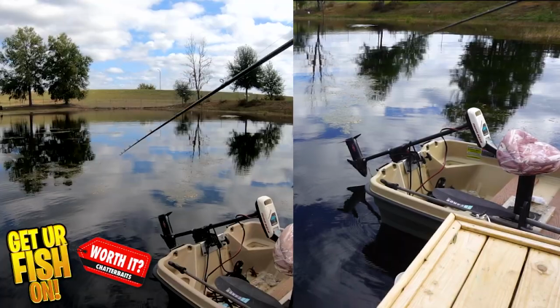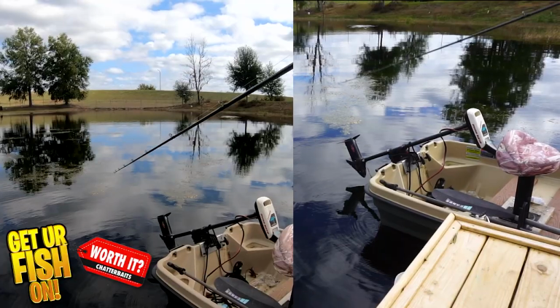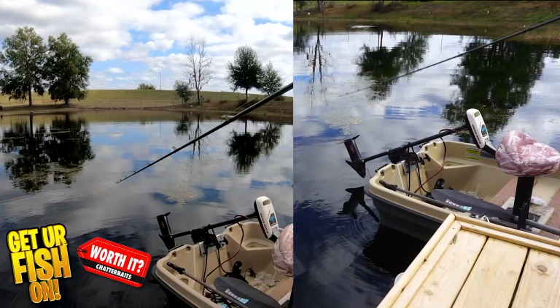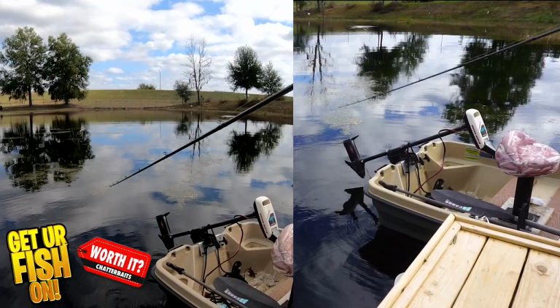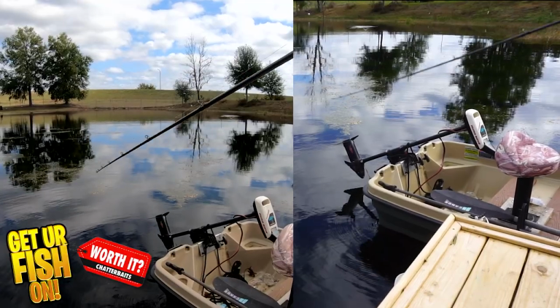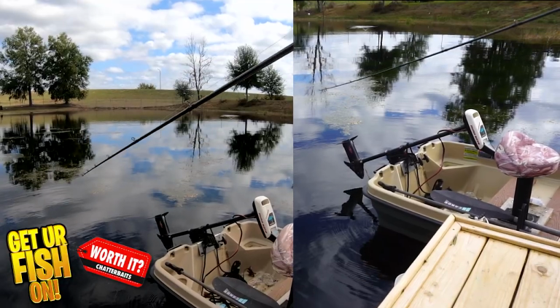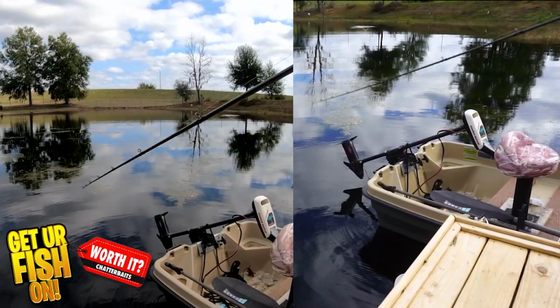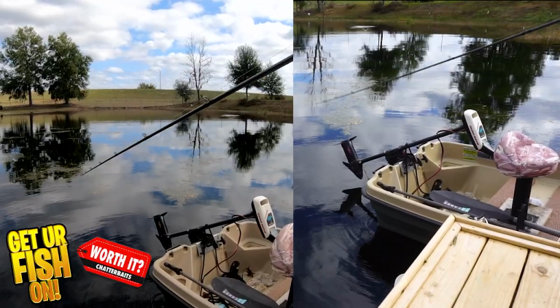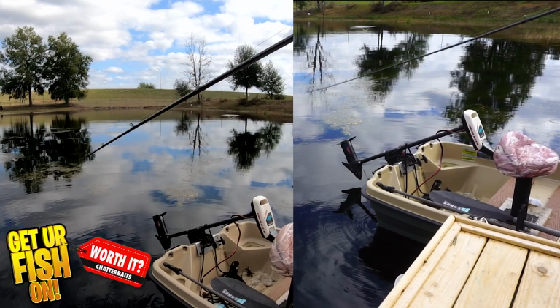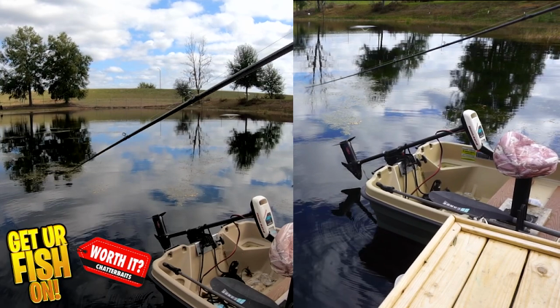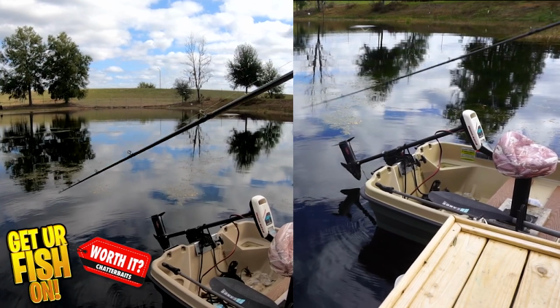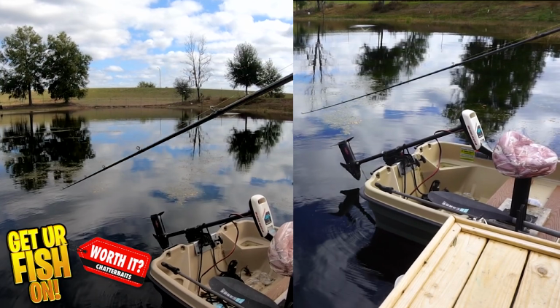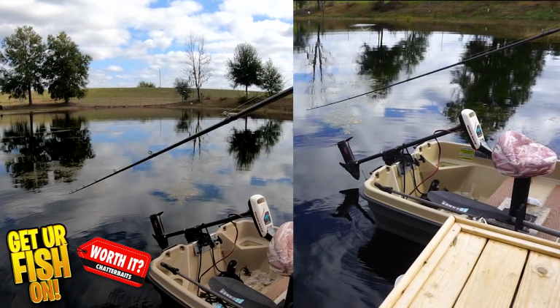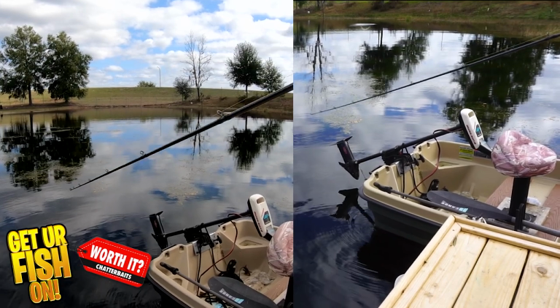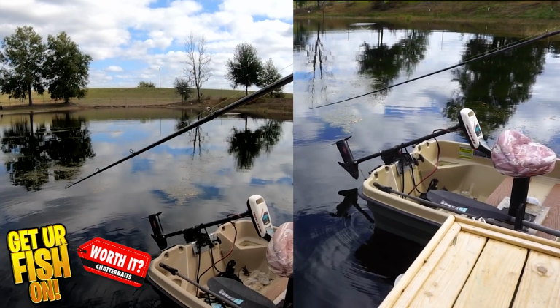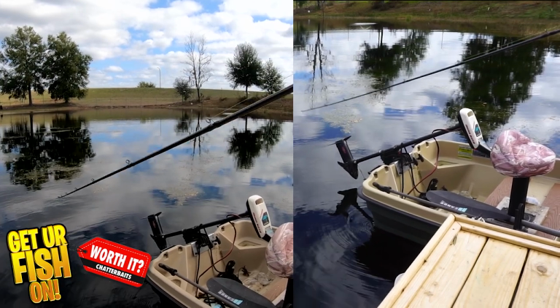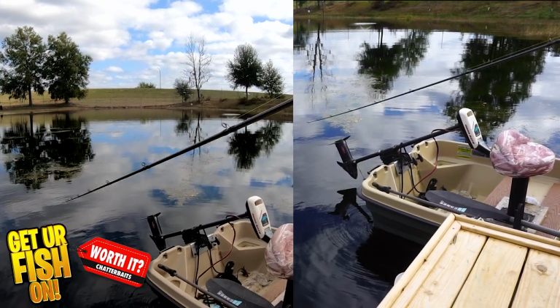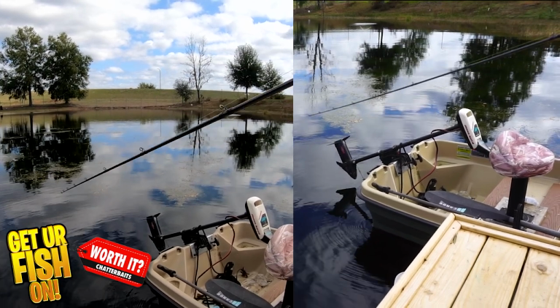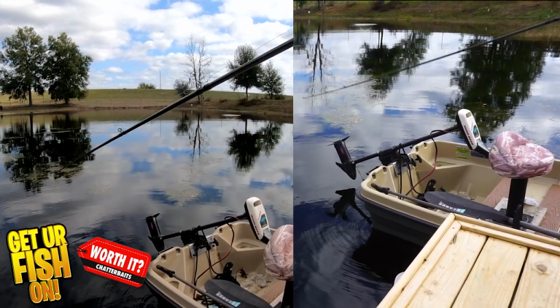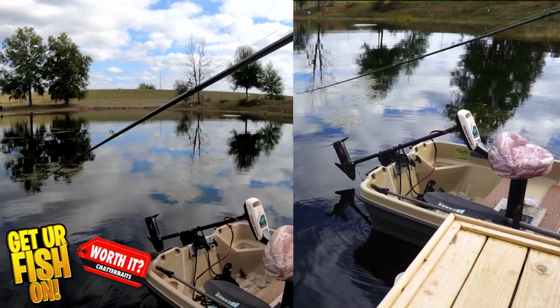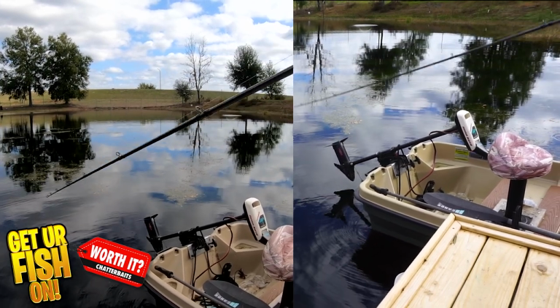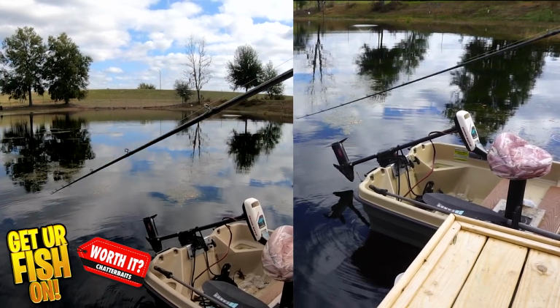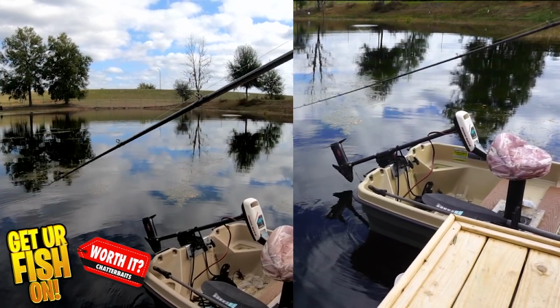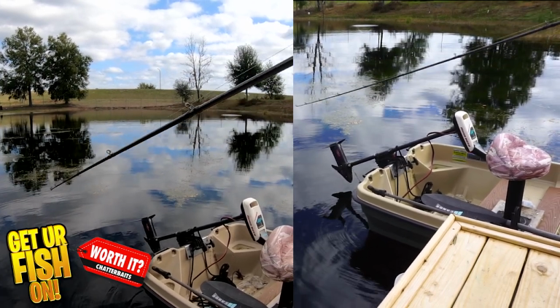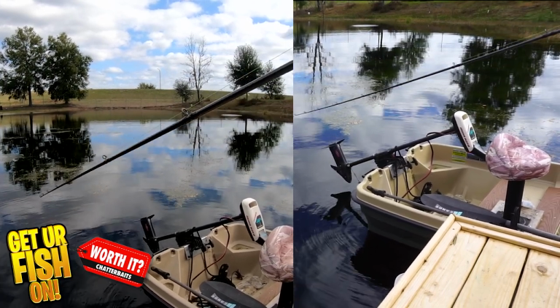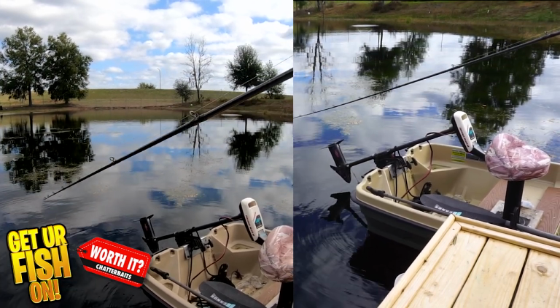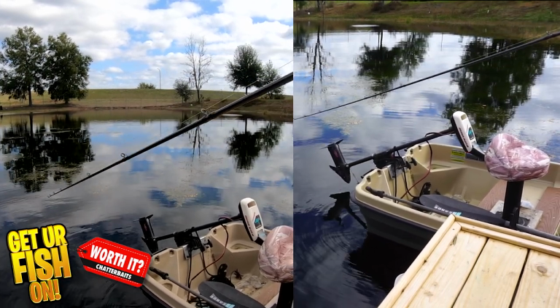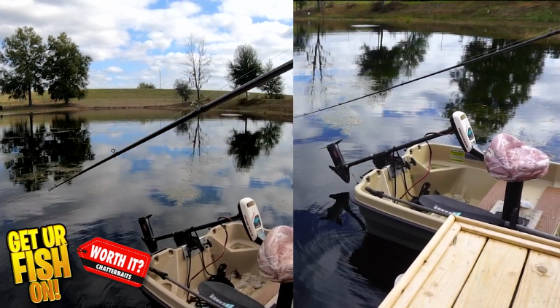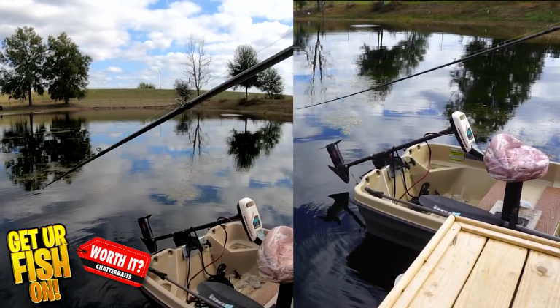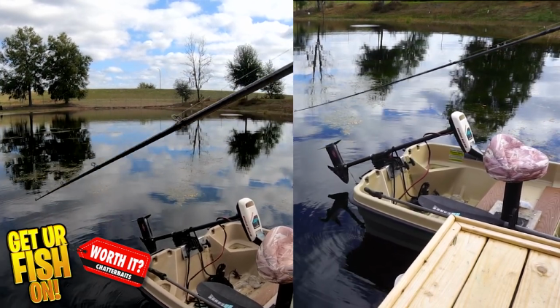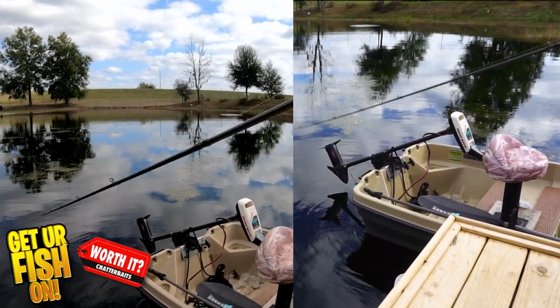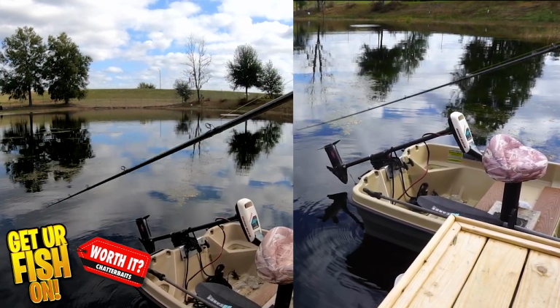However, it's on sale right now for $4.98. Let's take a quick second and check out the vibration in the rod as the Picasso Shock Blade is reeled in.